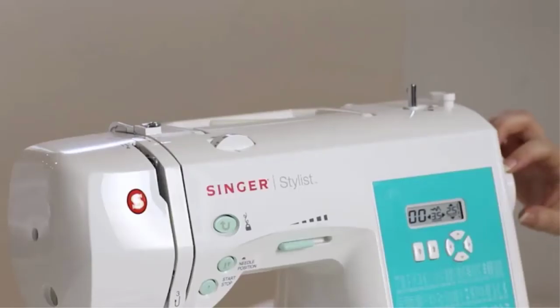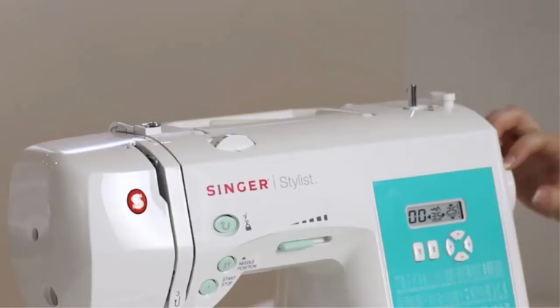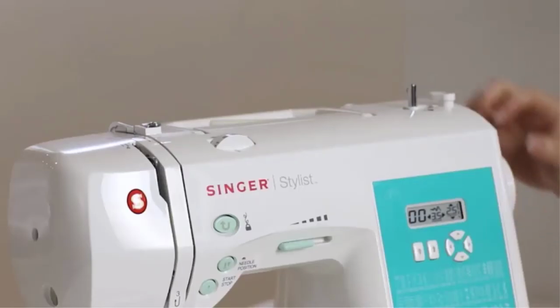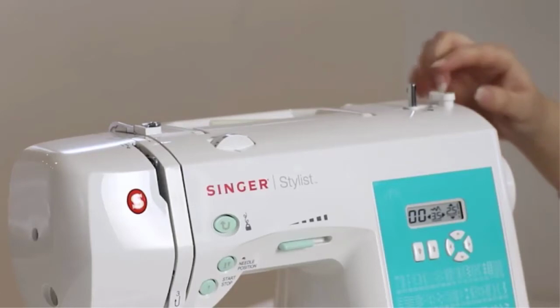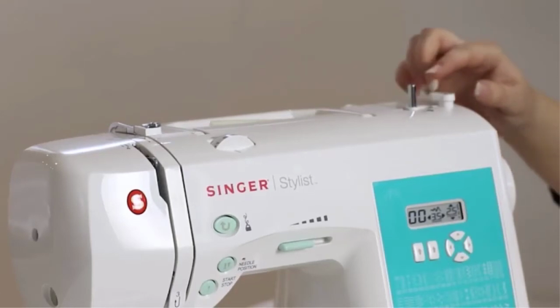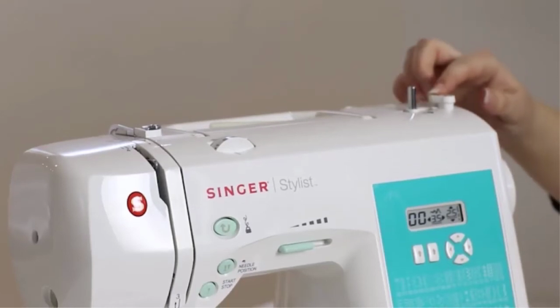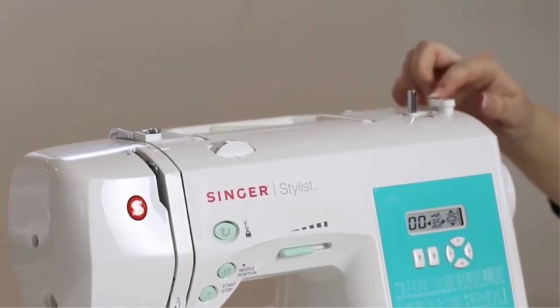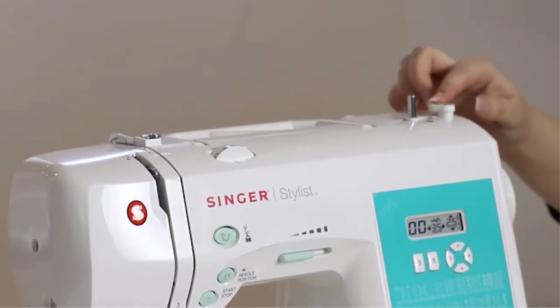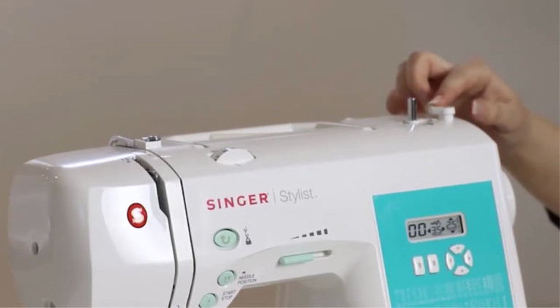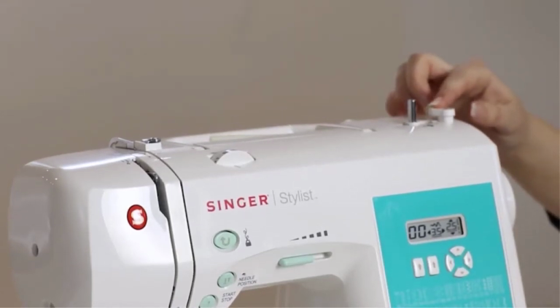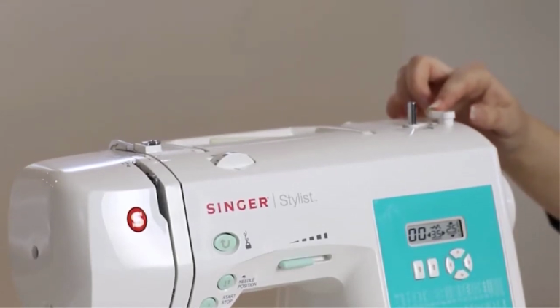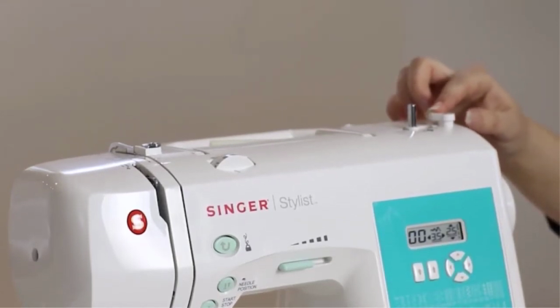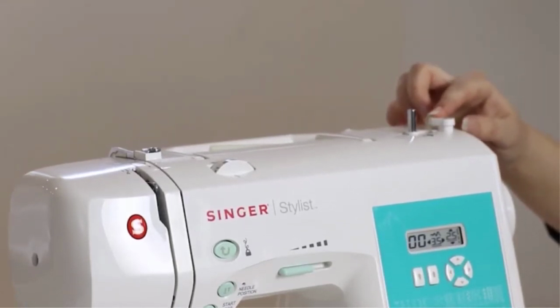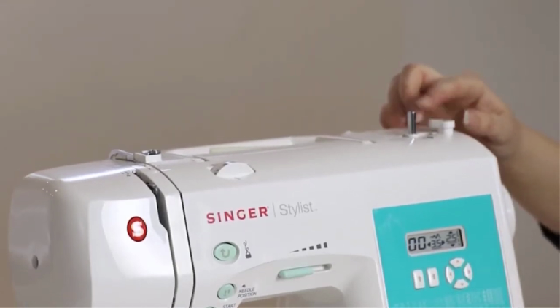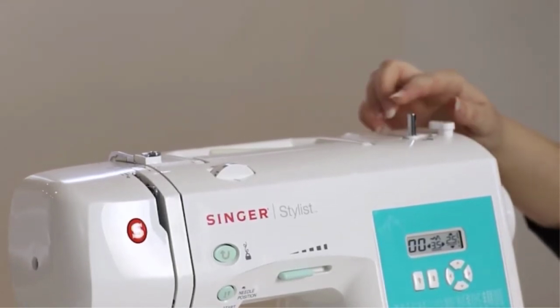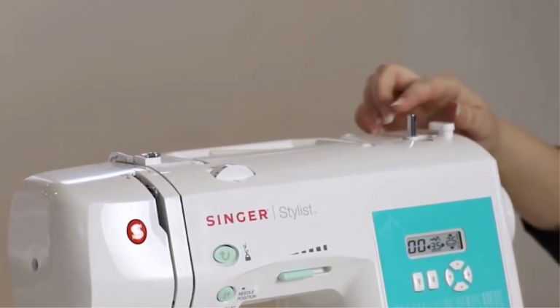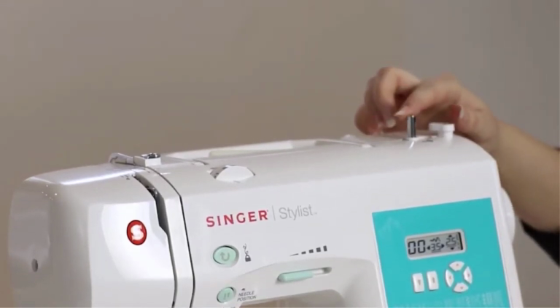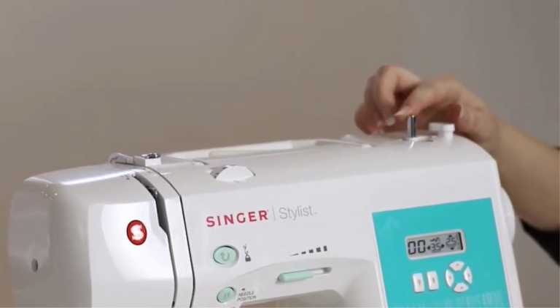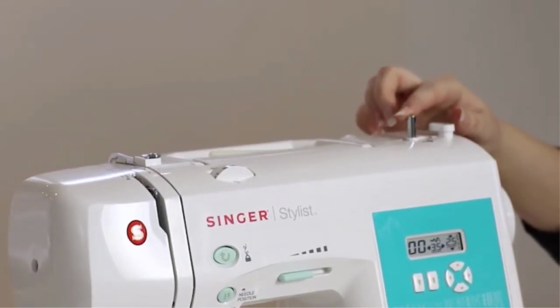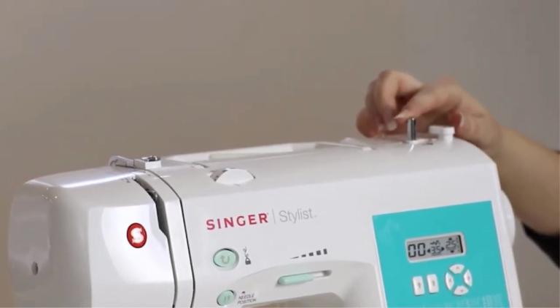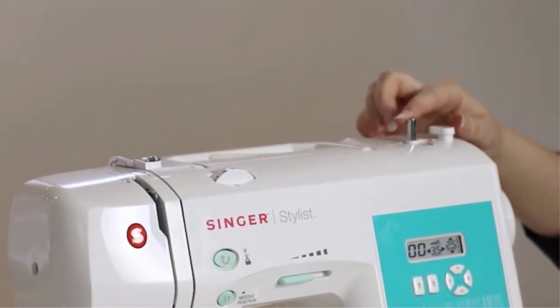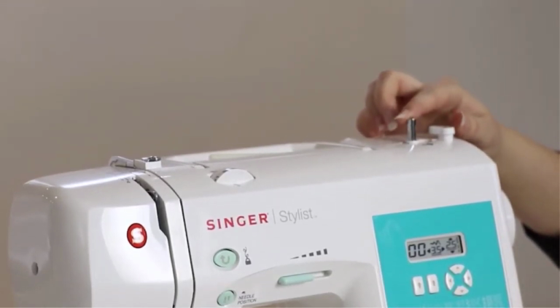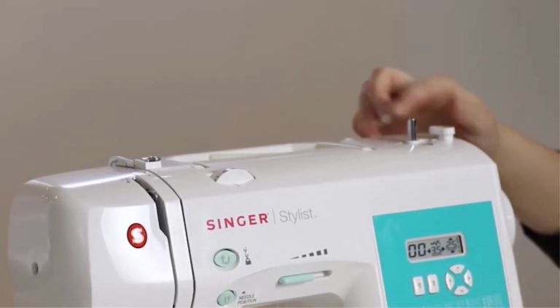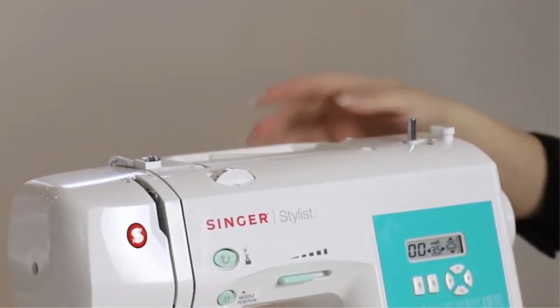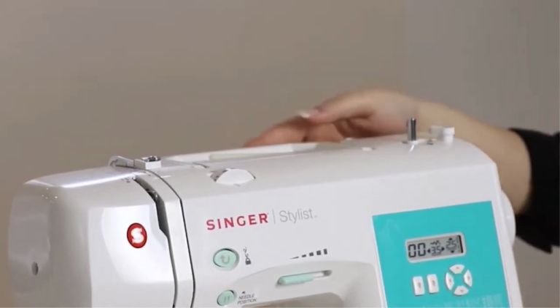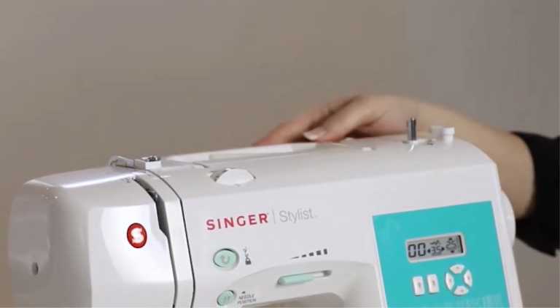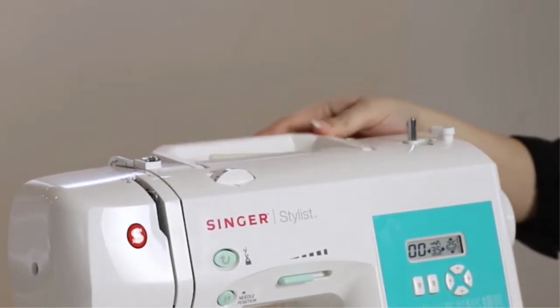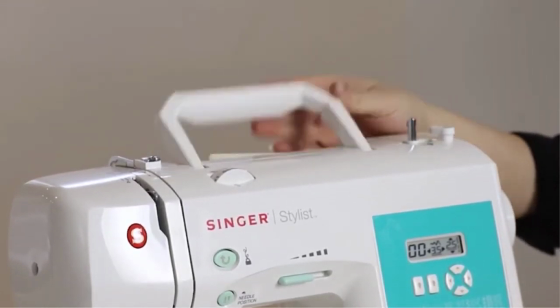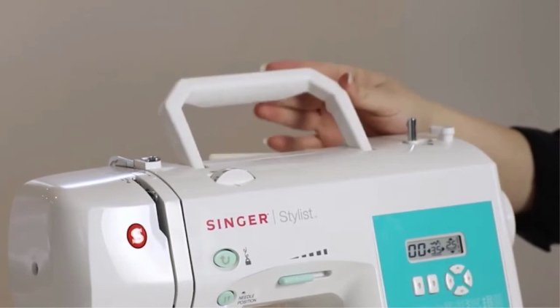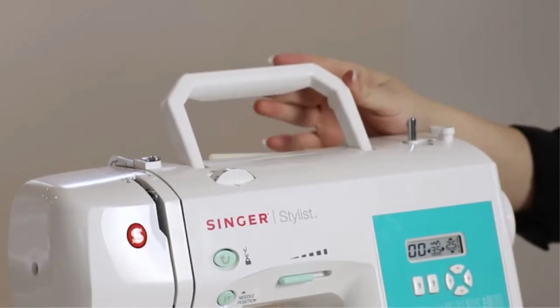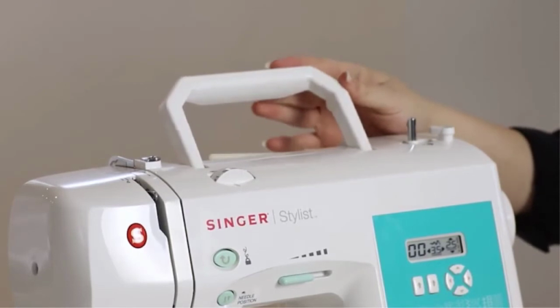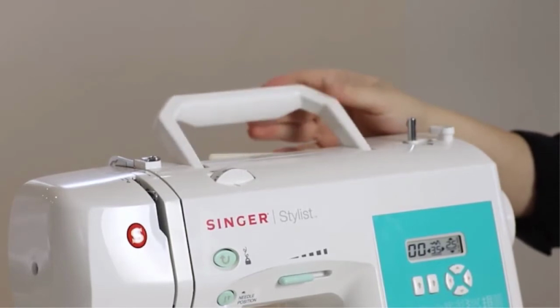This sewing machine comes with many stitches, and you'll appreciate its time-saving automatic needle threading functionality.